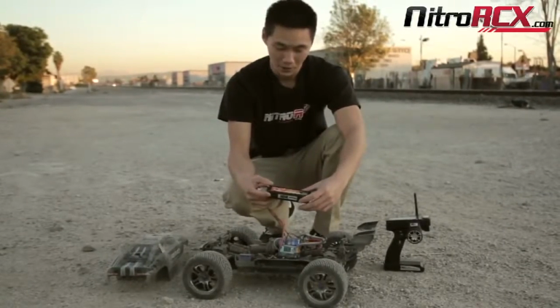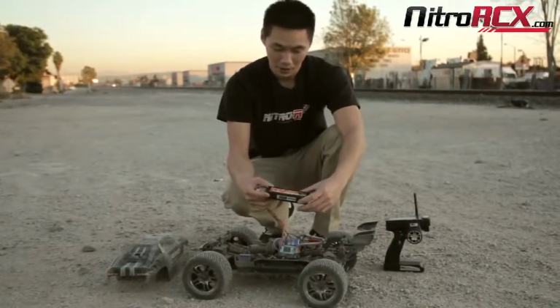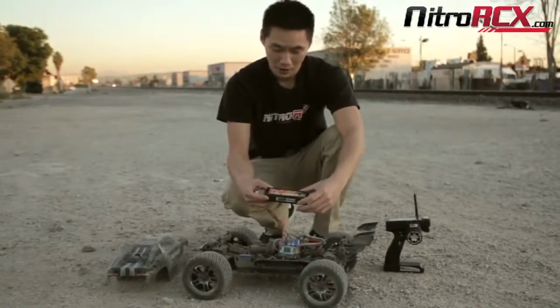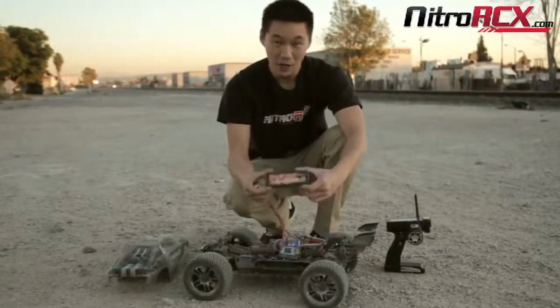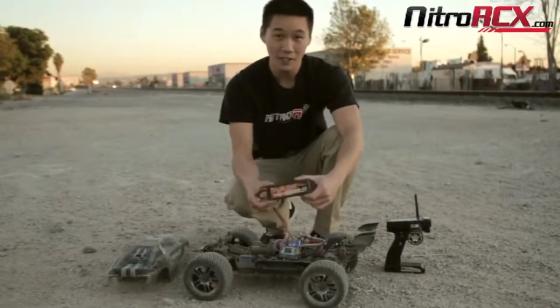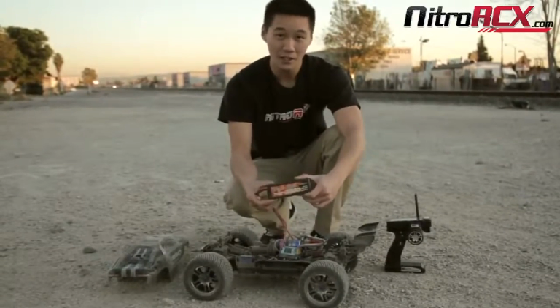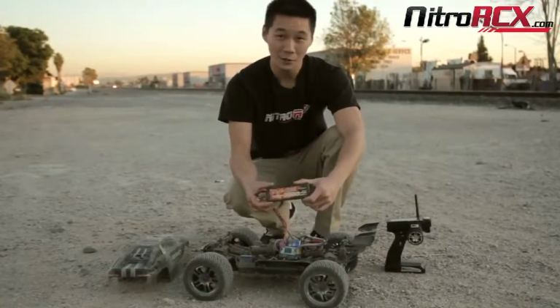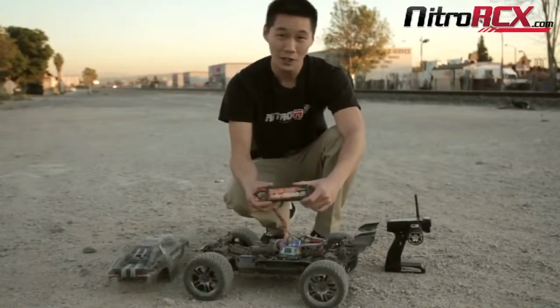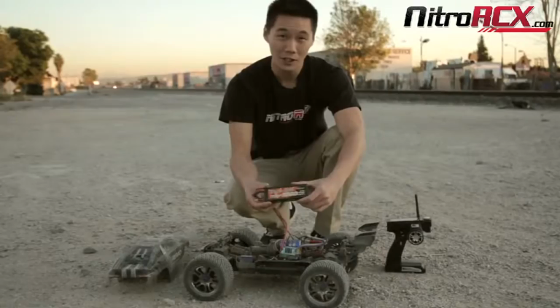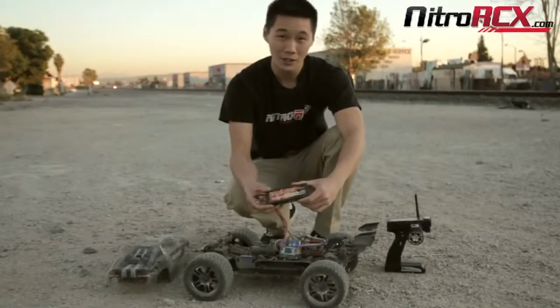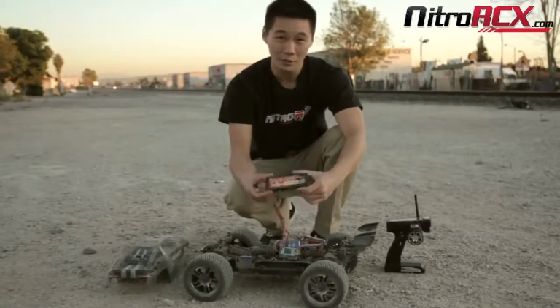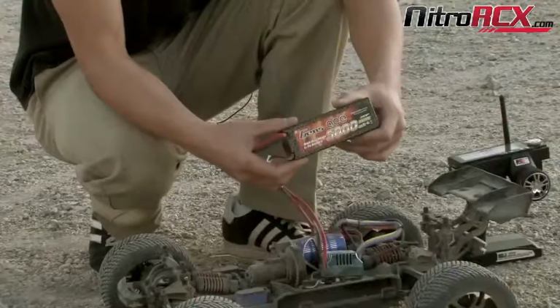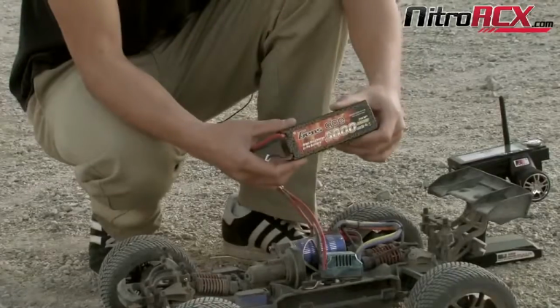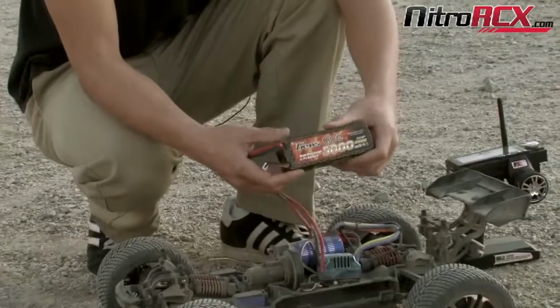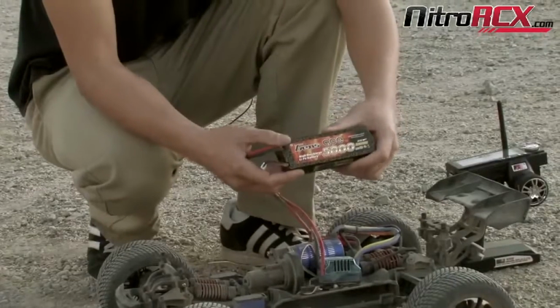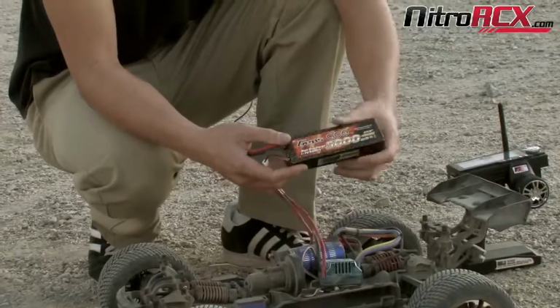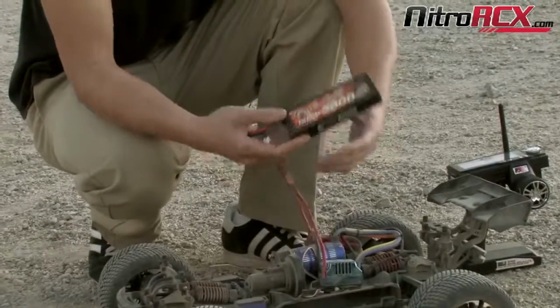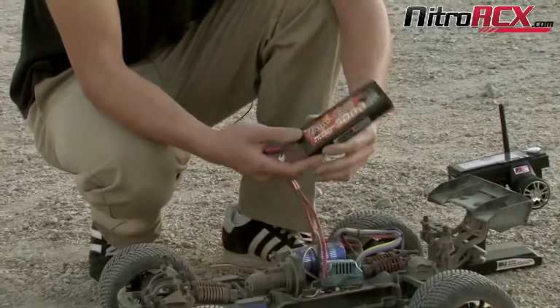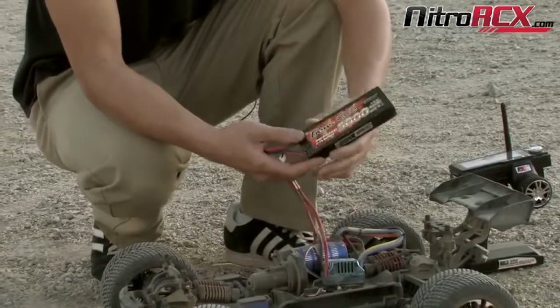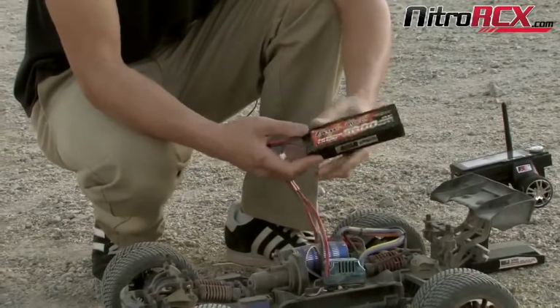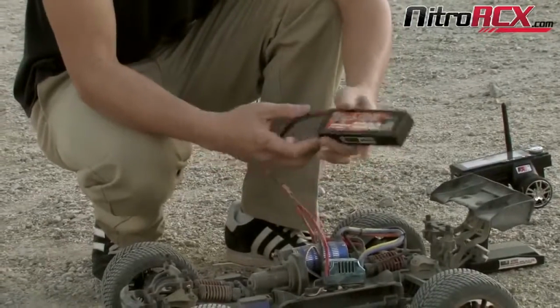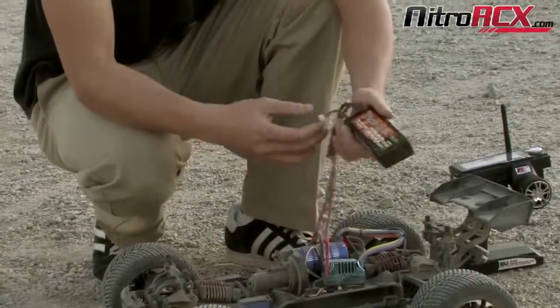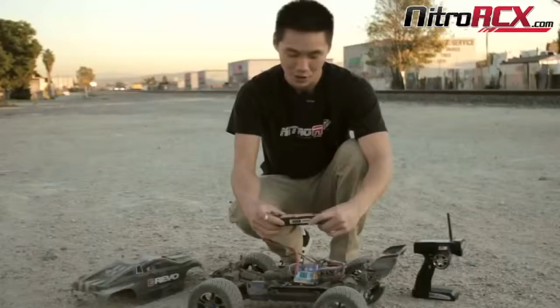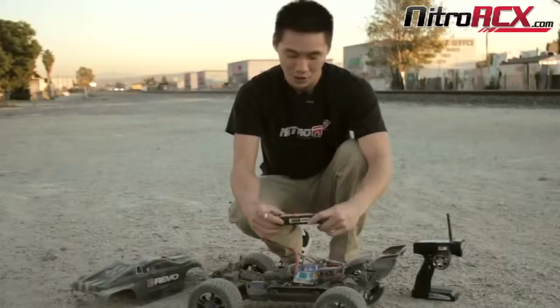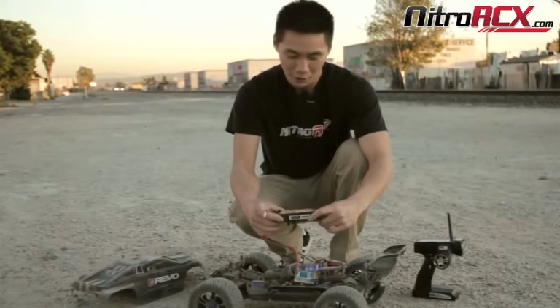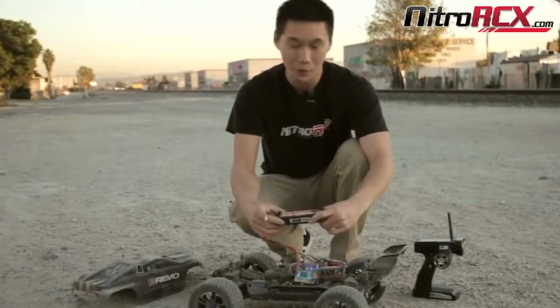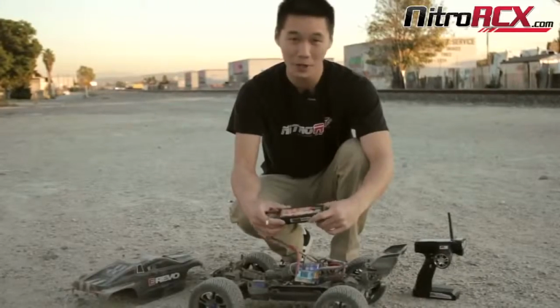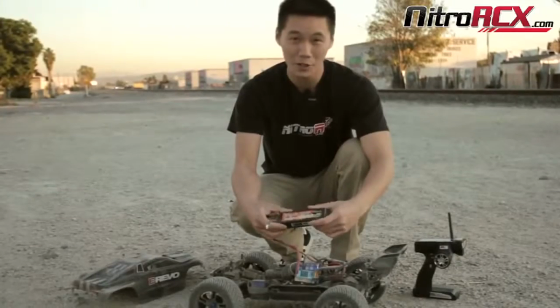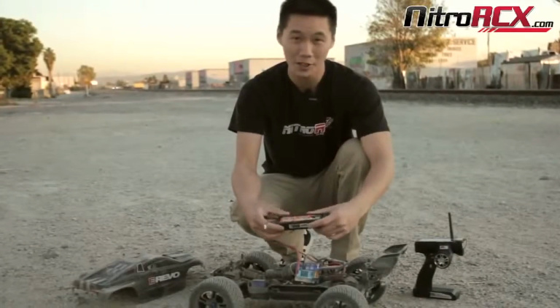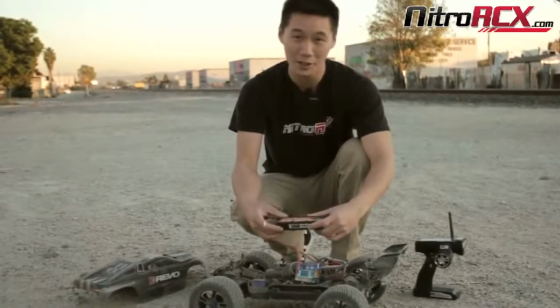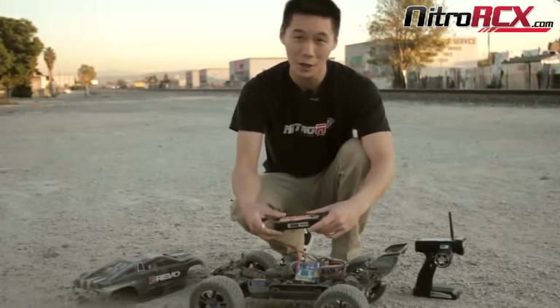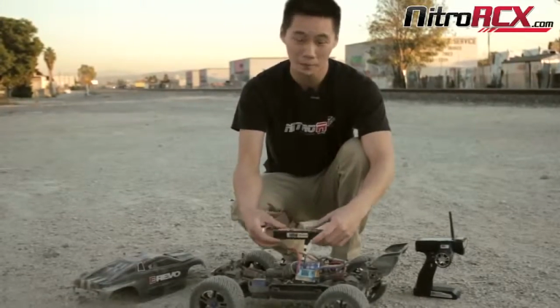Thanks for watching and thanks for tuning in. Stay tuned for more videos from NitroRCX.com.